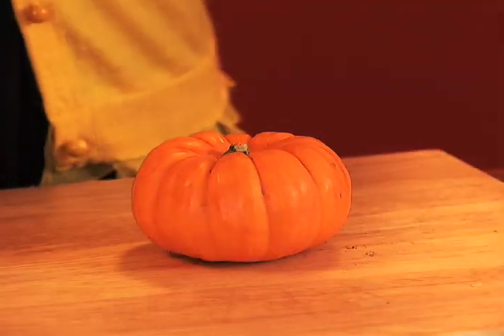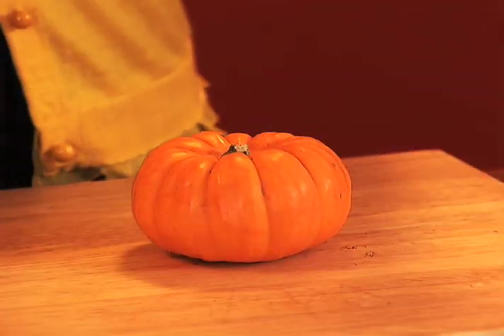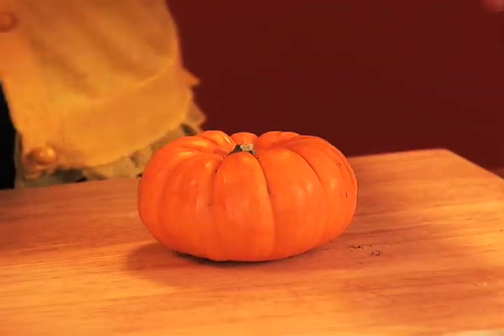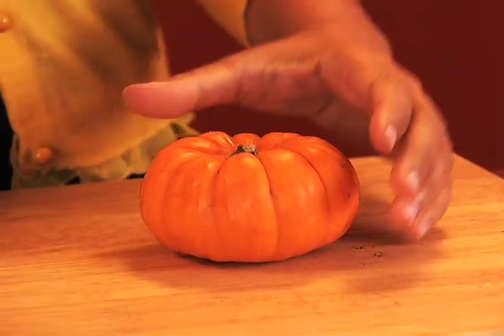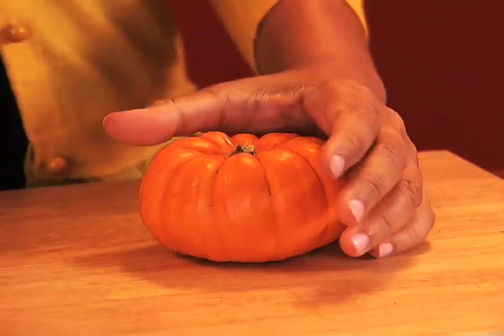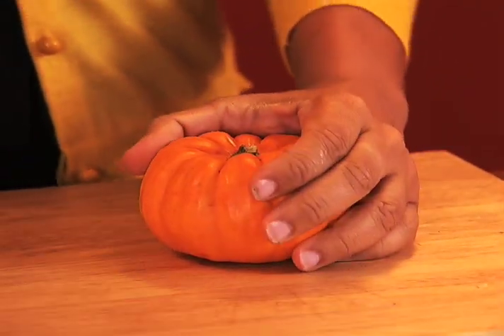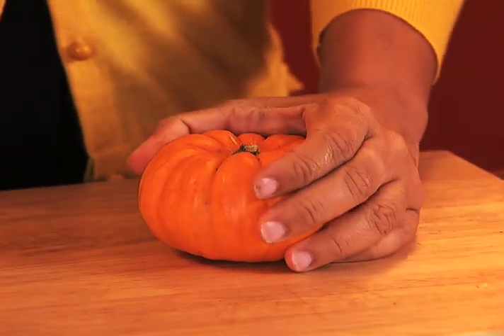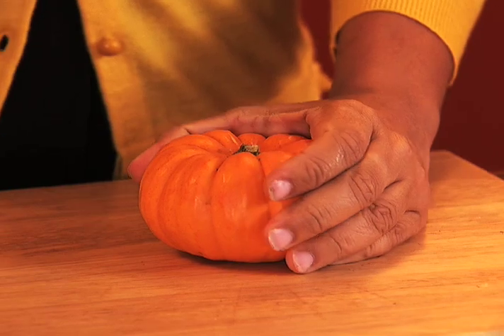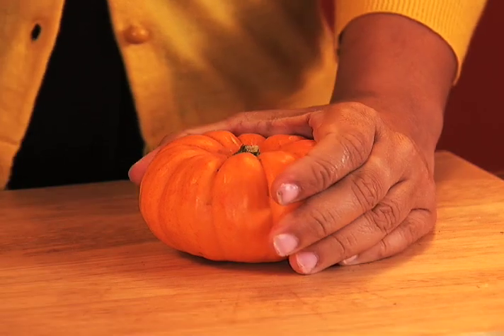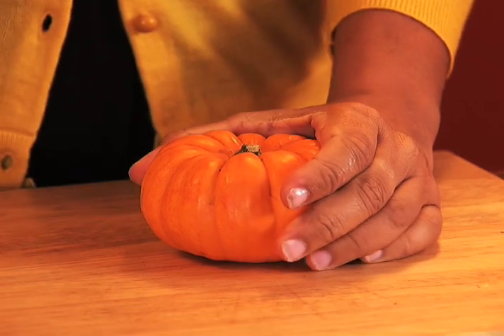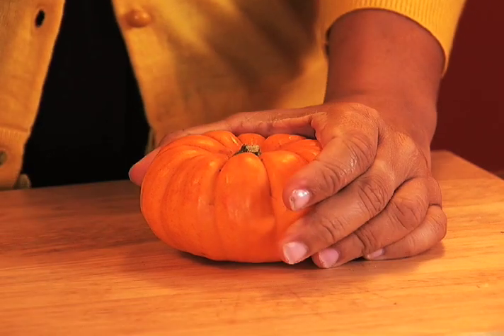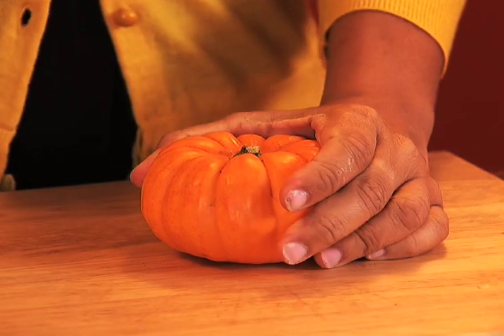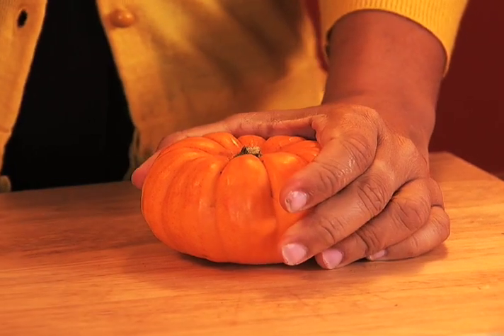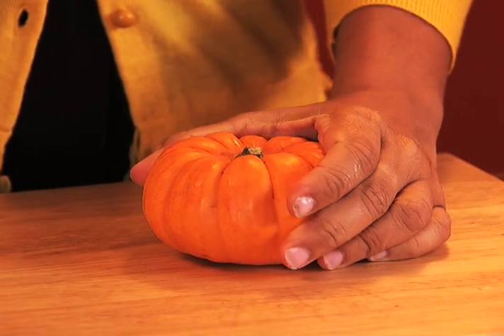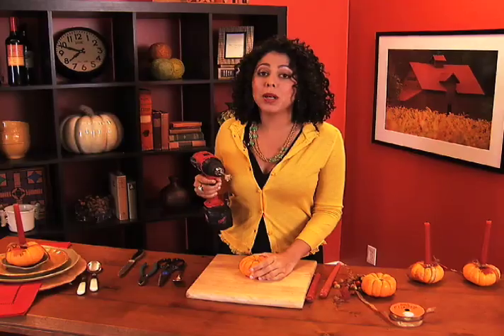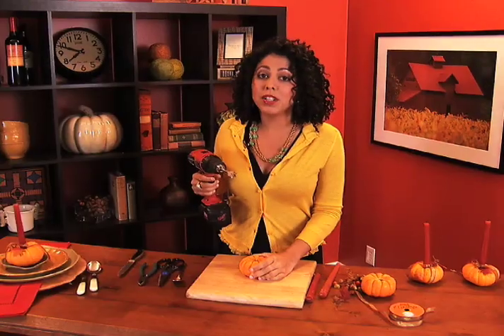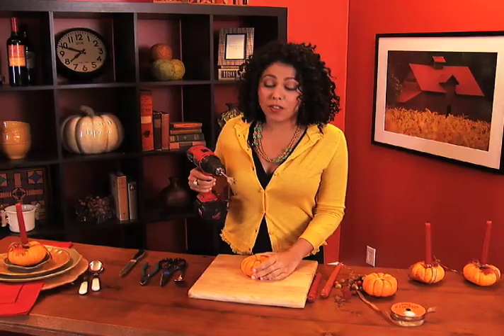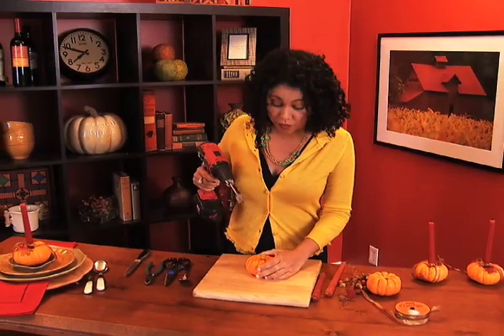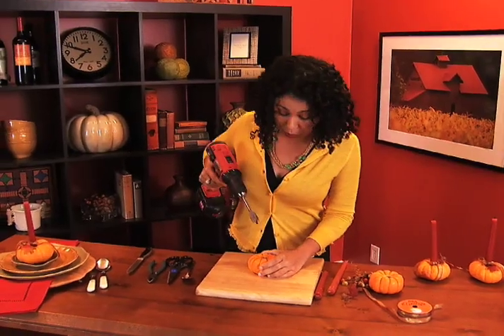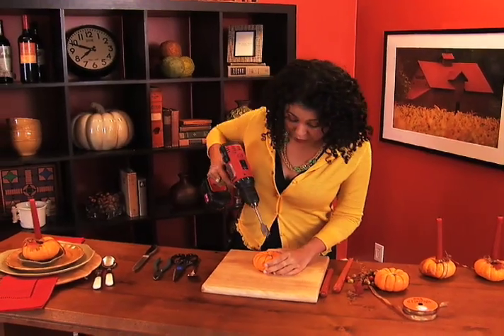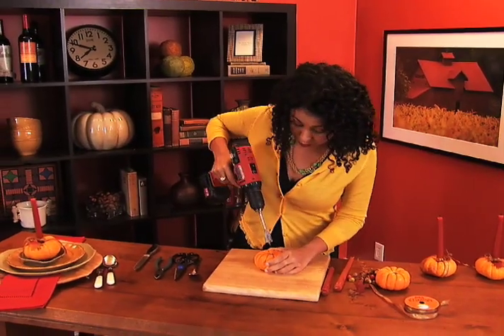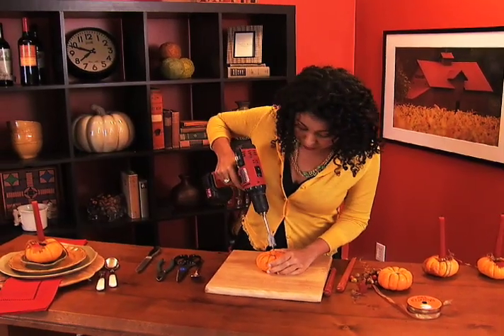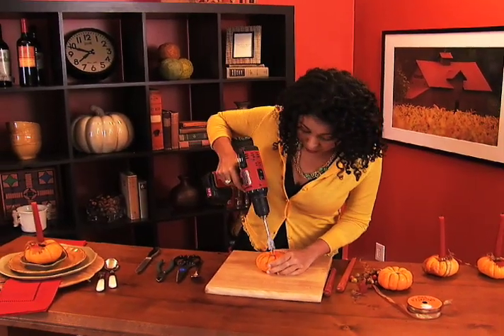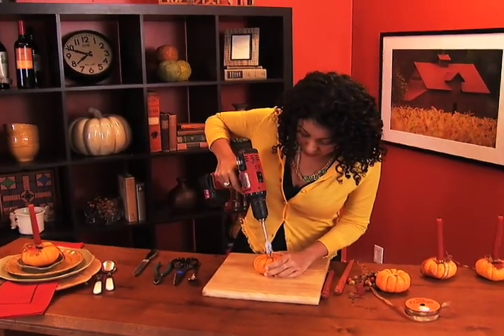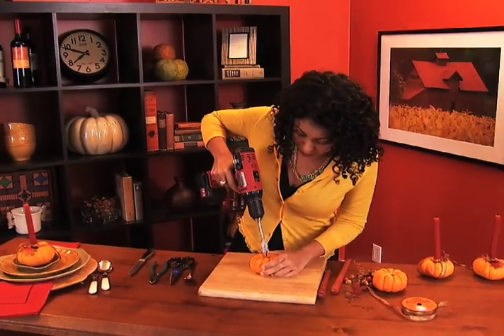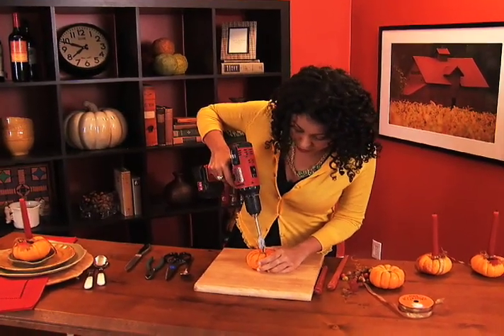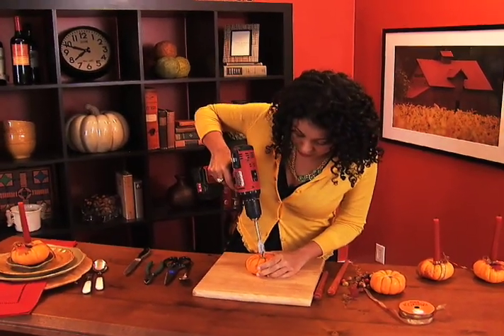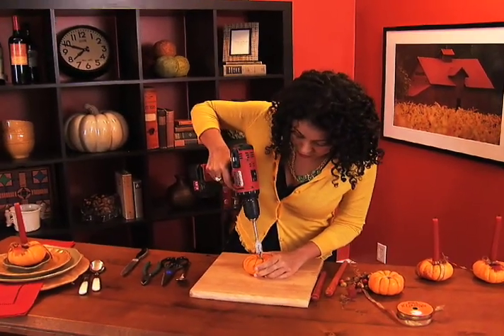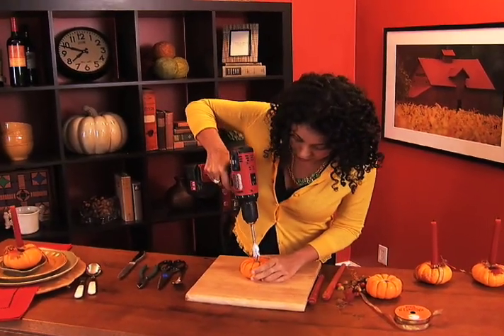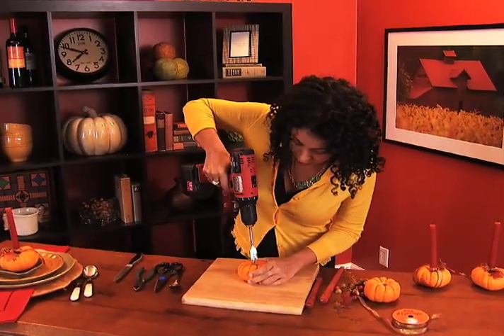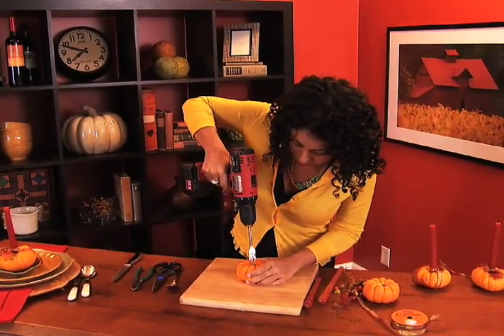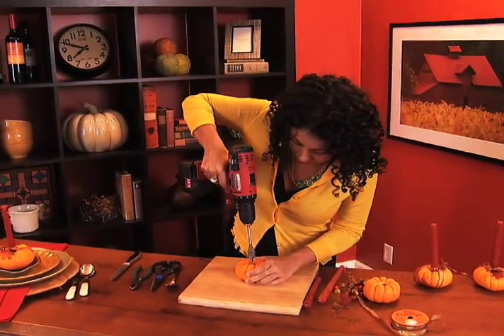What you're going to do is hold on to your little pumpkin really firmly and just start your bit.